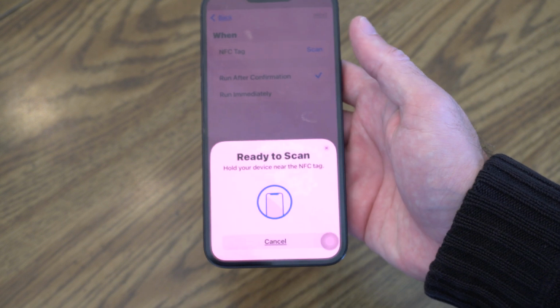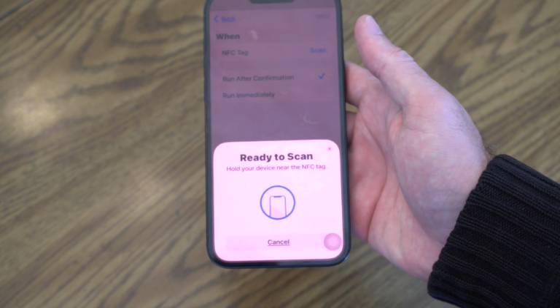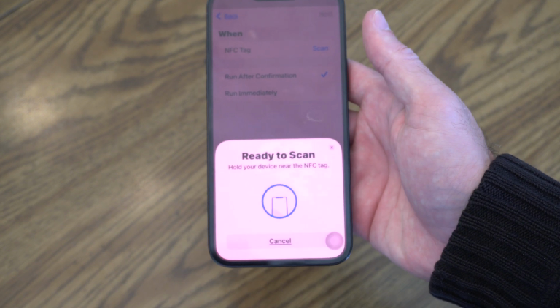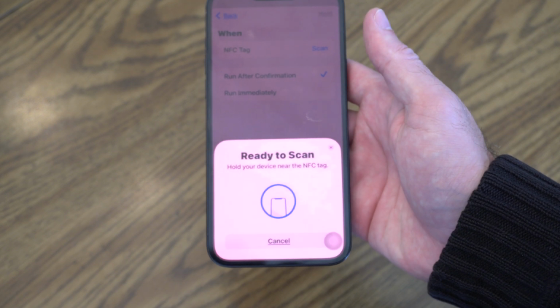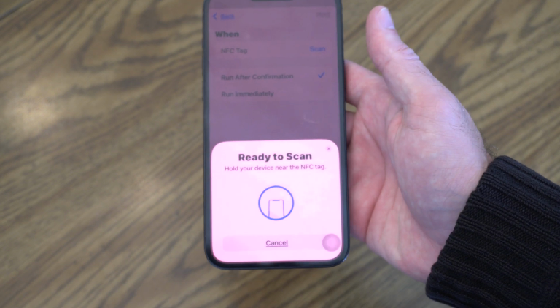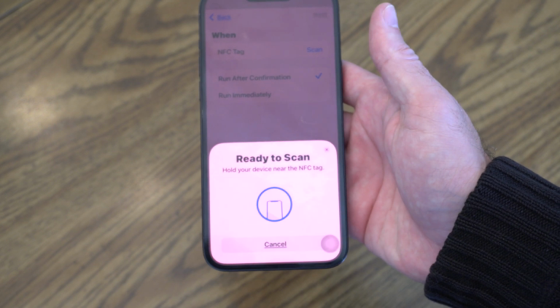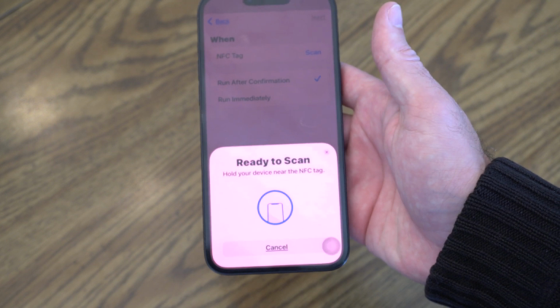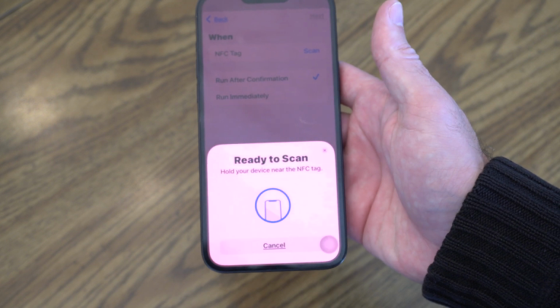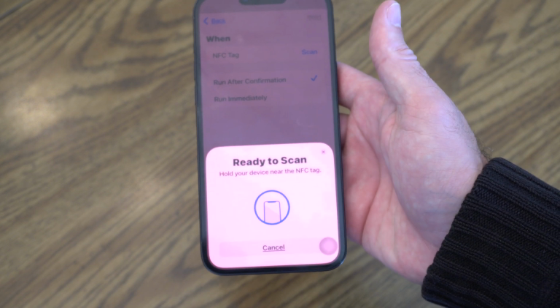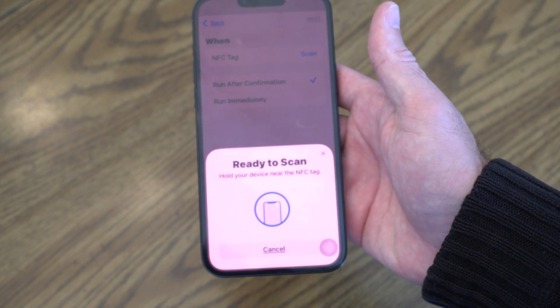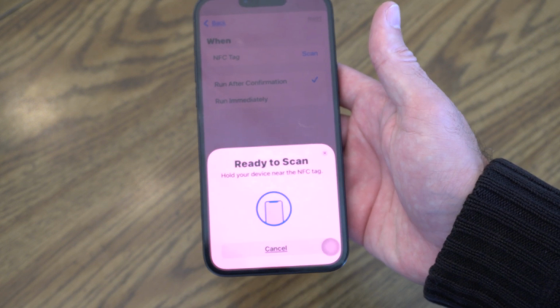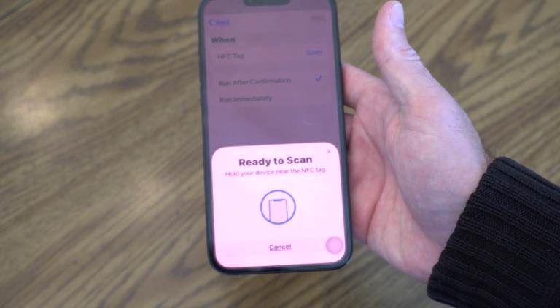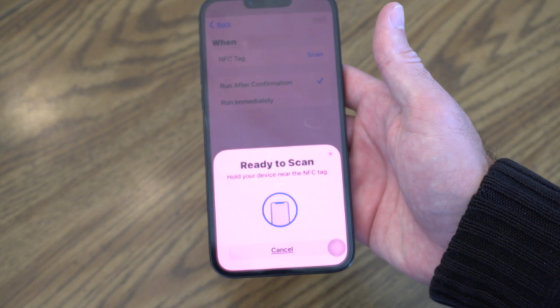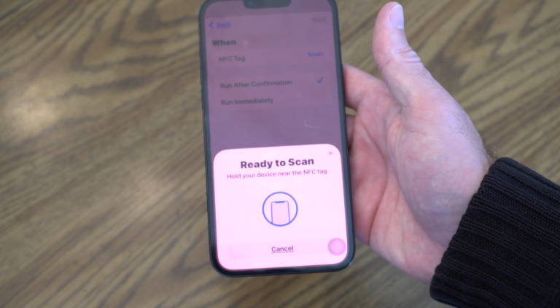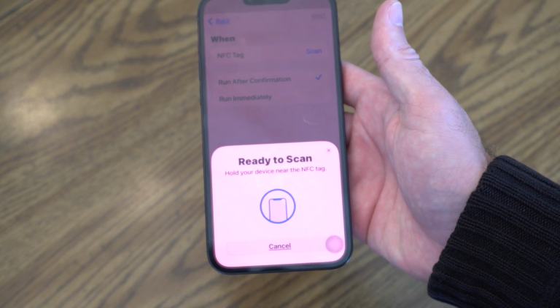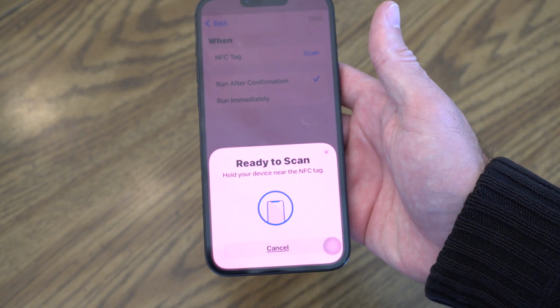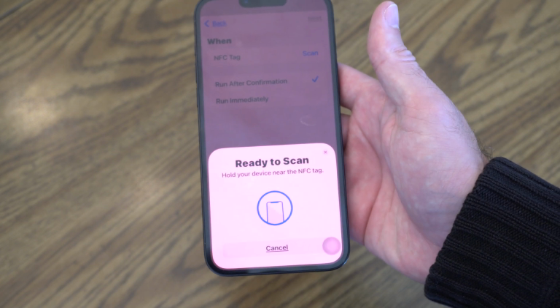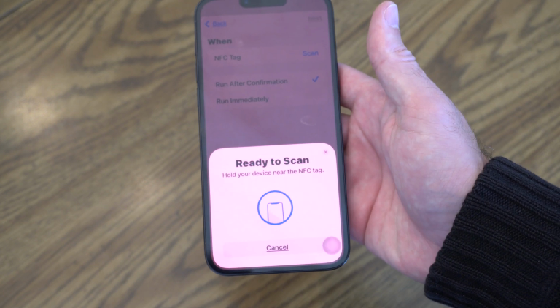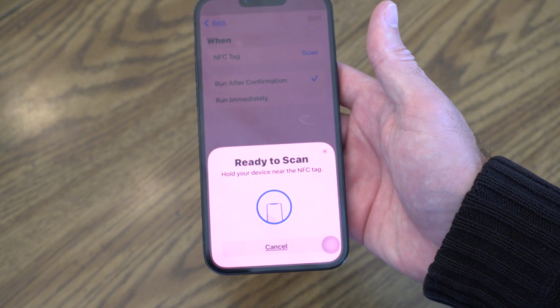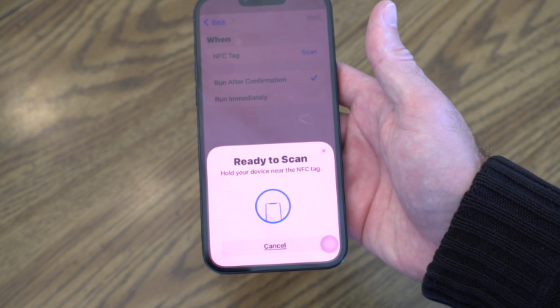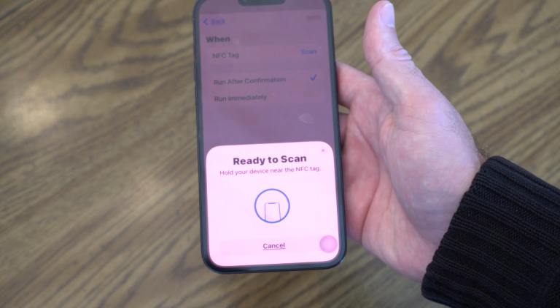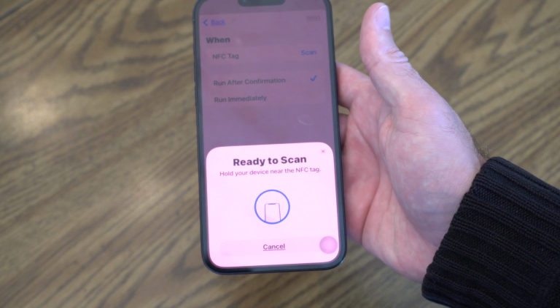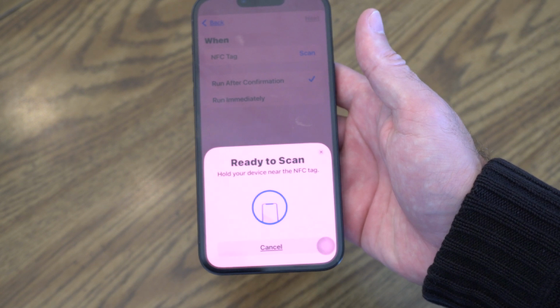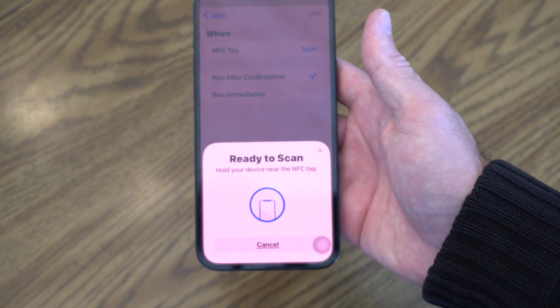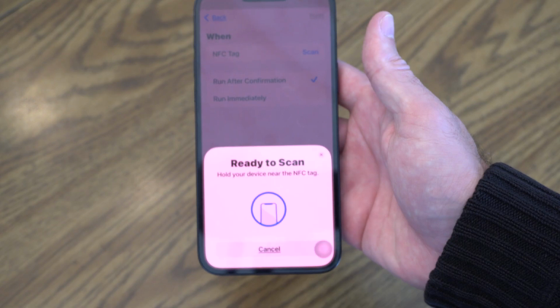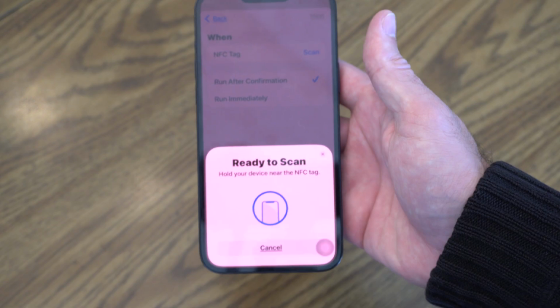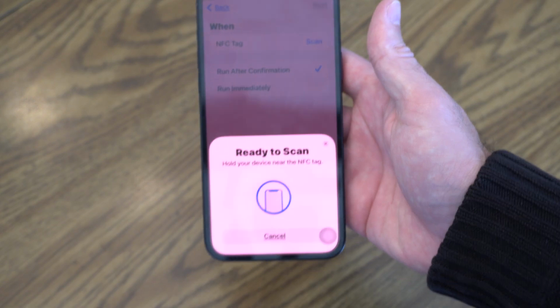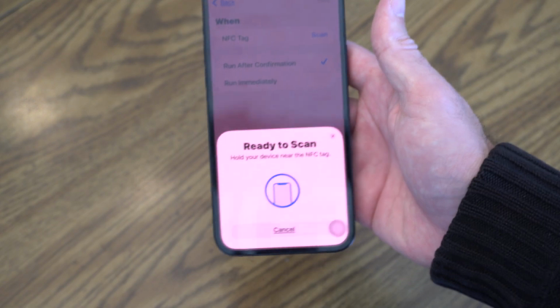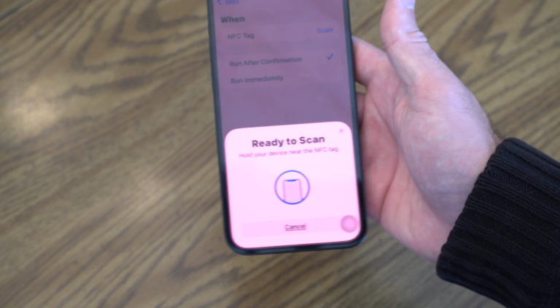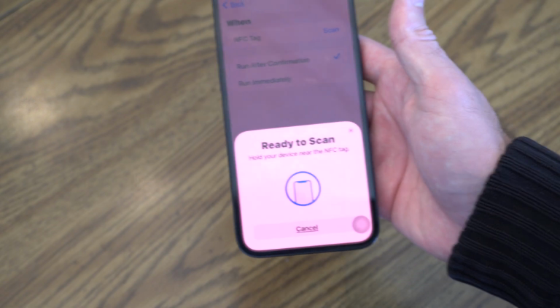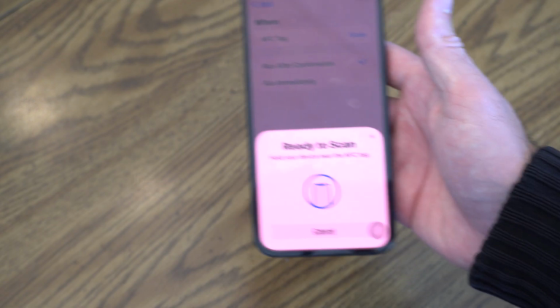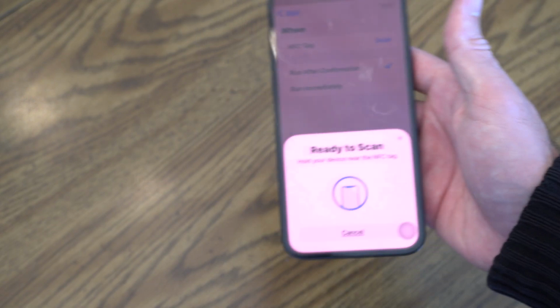And it says ready to scan — hold your device near the NFC tag and it should scan it.